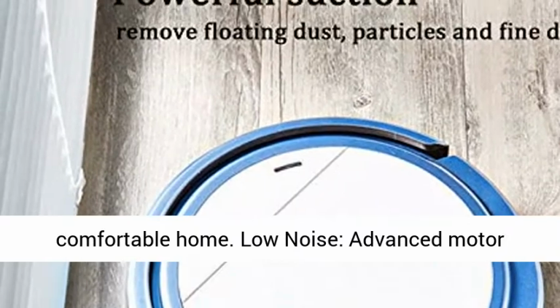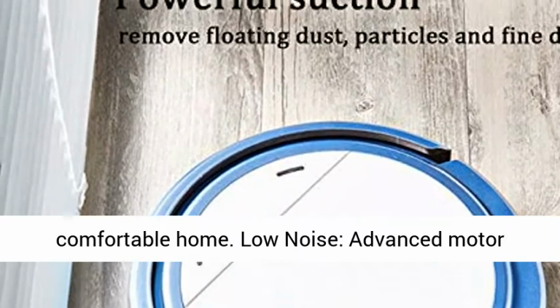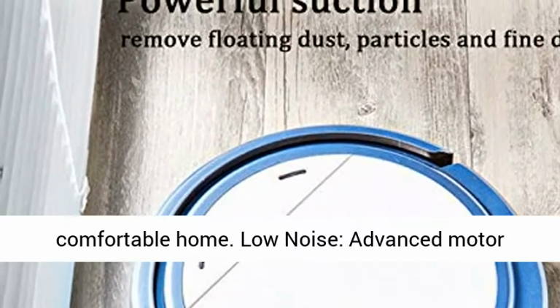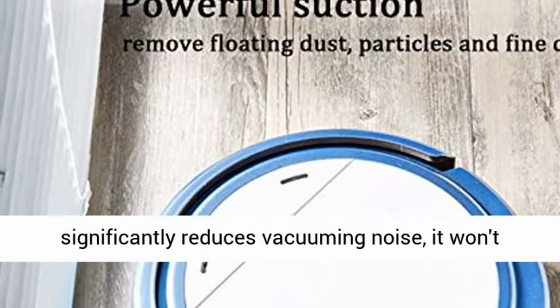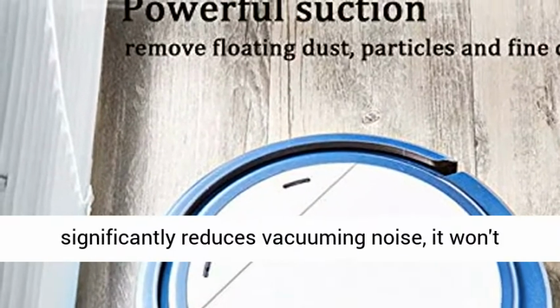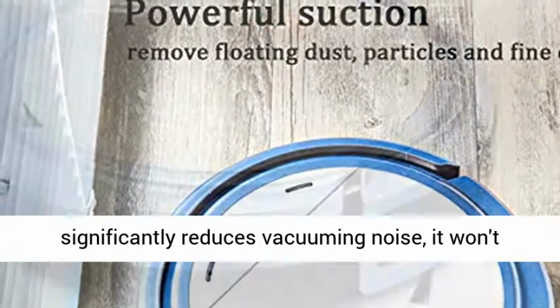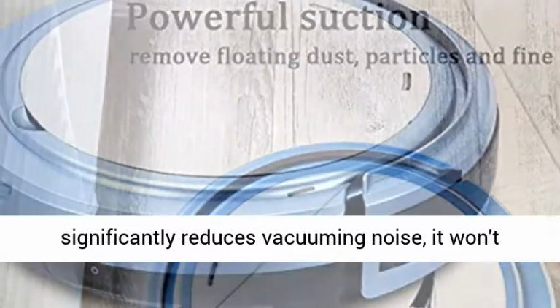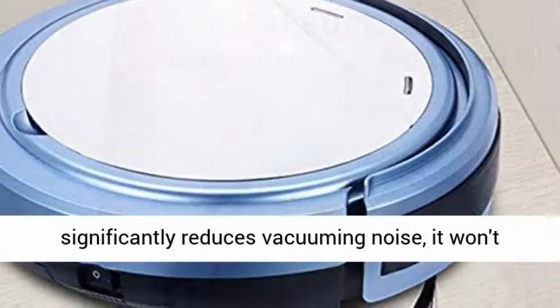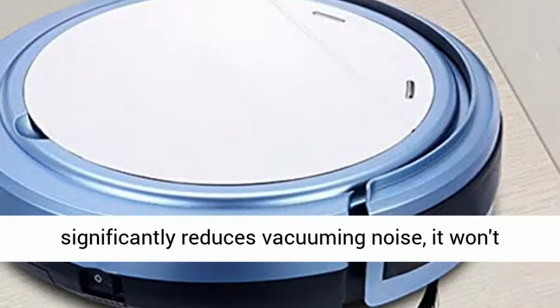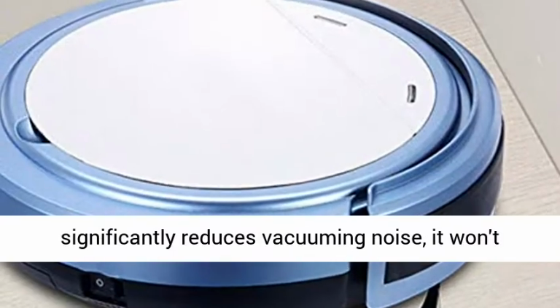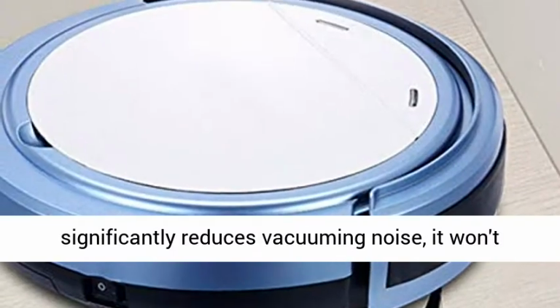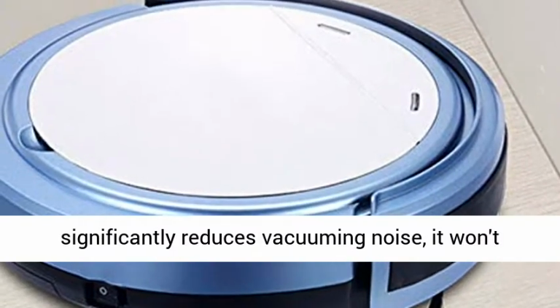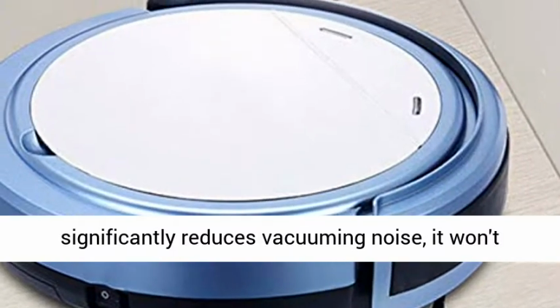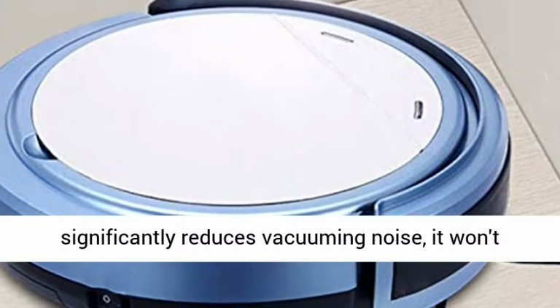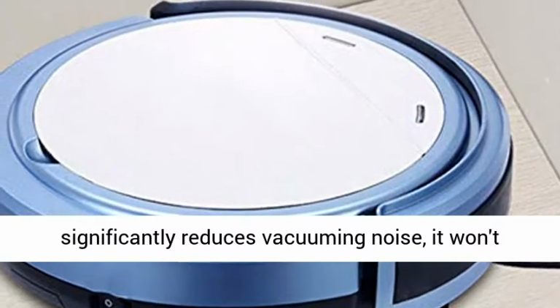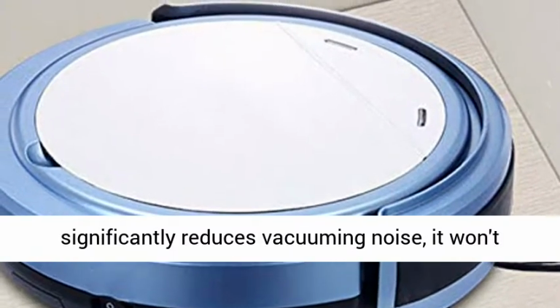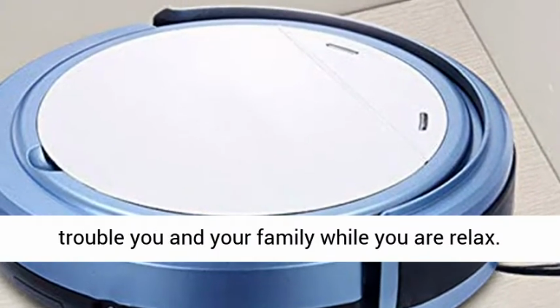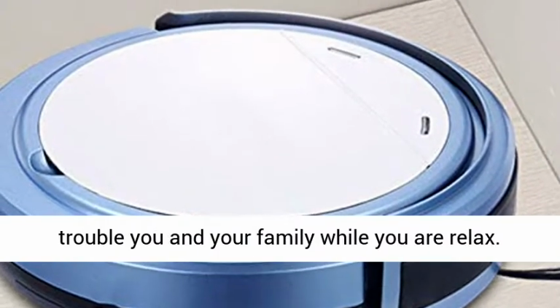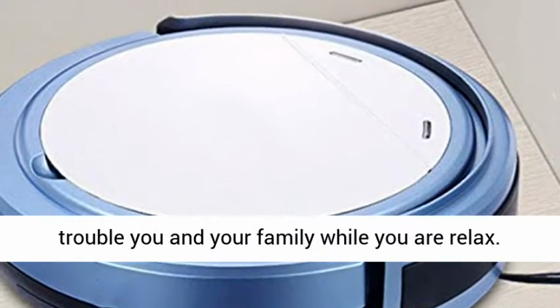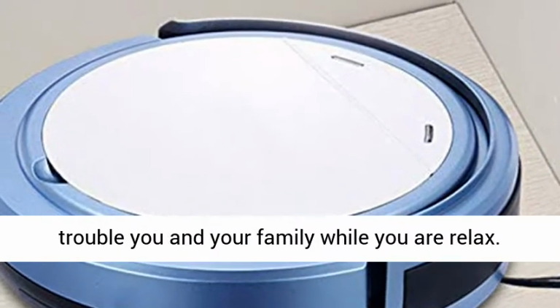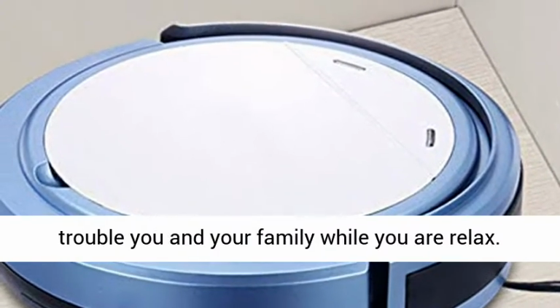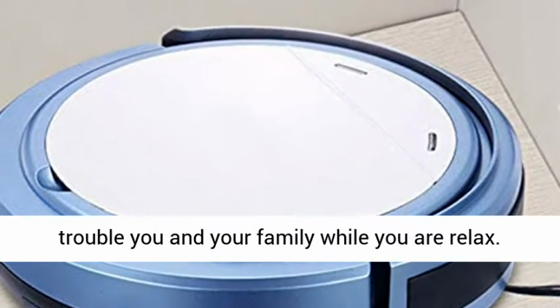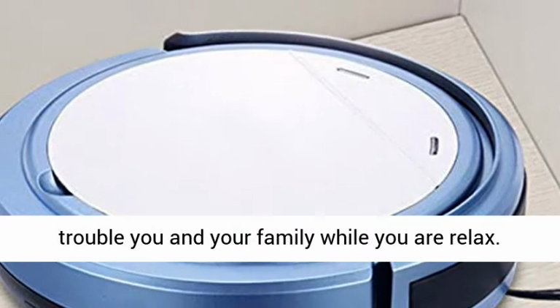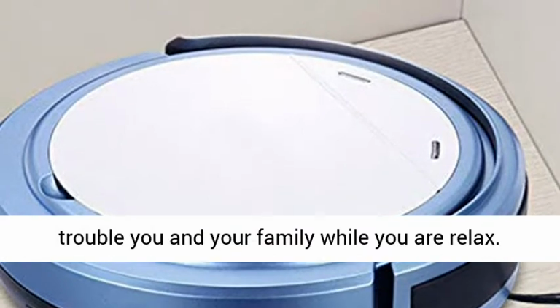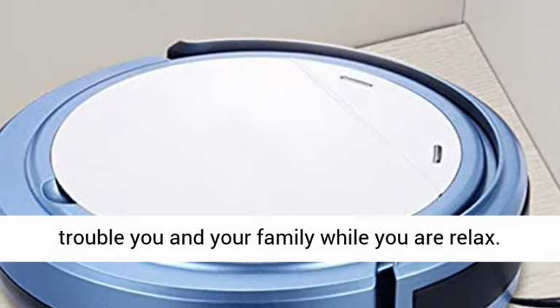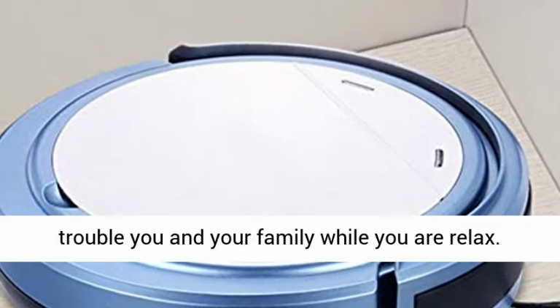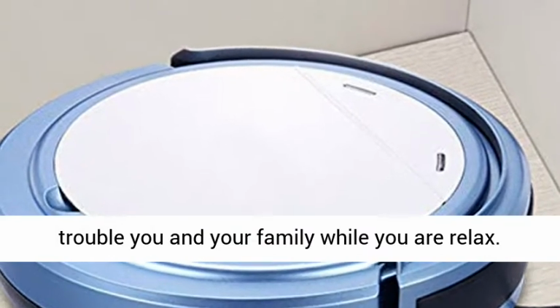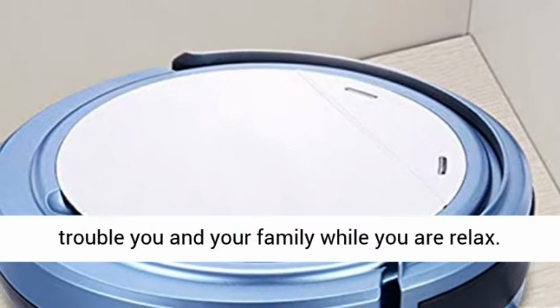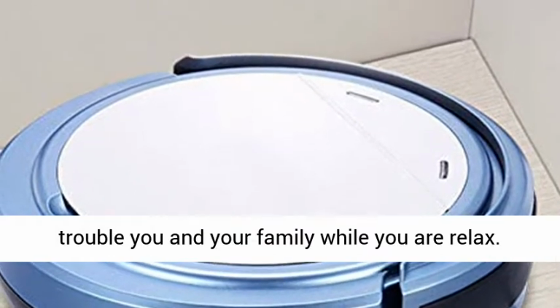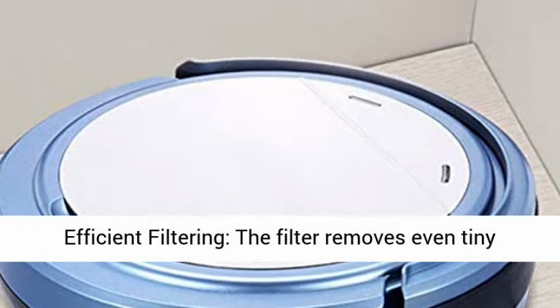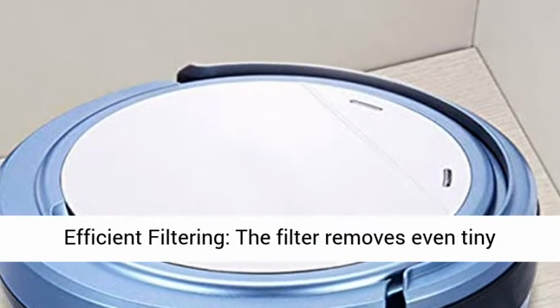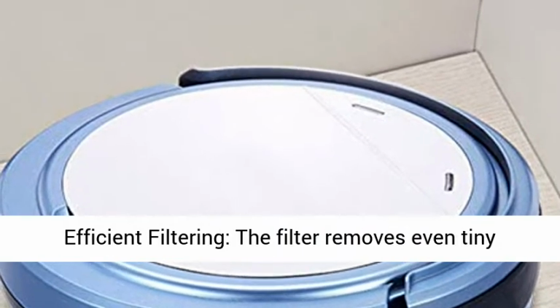Low Noise: Advanced motor significantly reduces vacuuming noise — it won't trouble you and your family while you are relaxed.